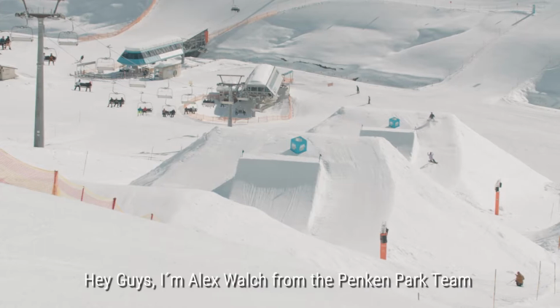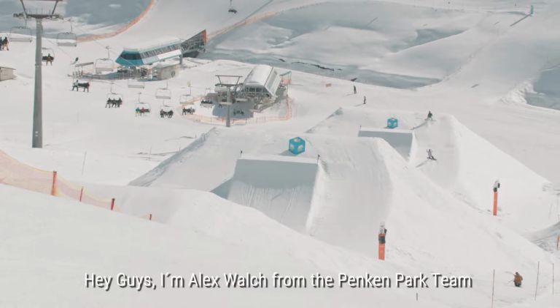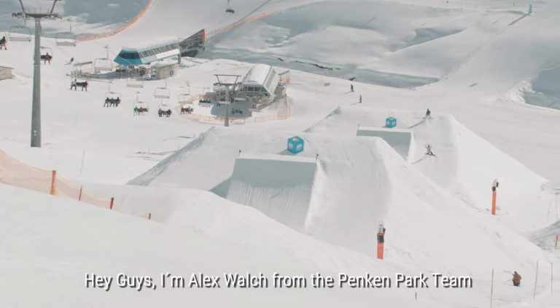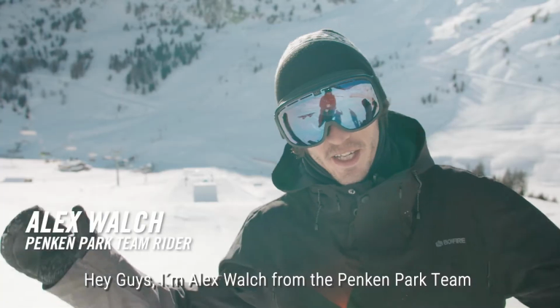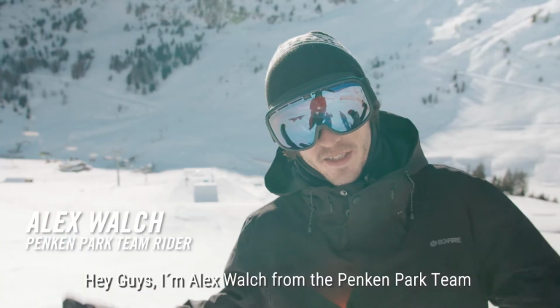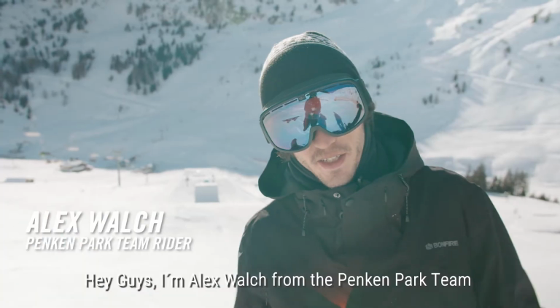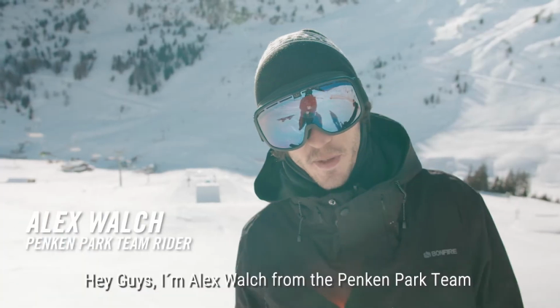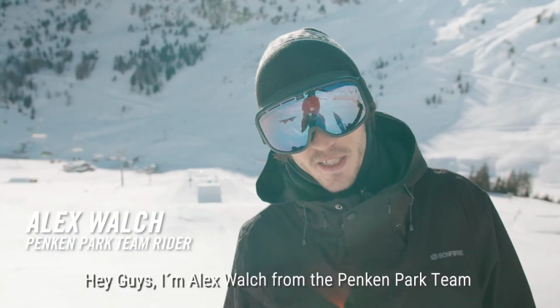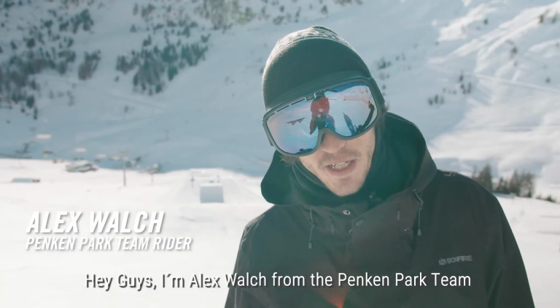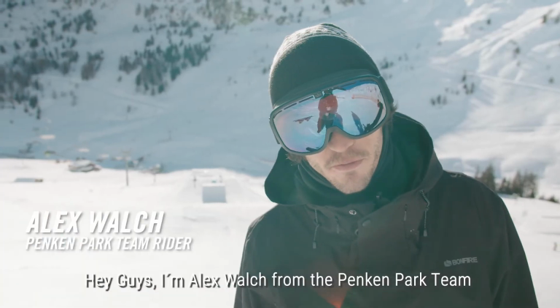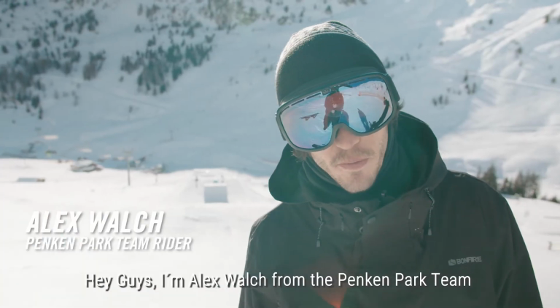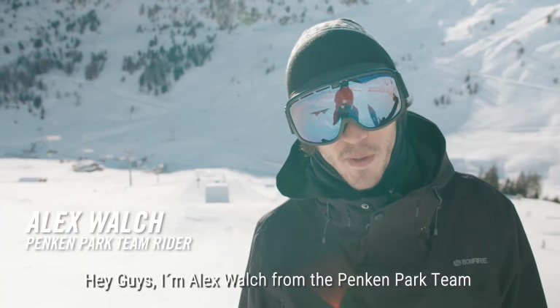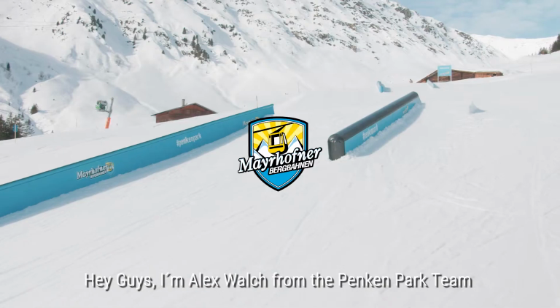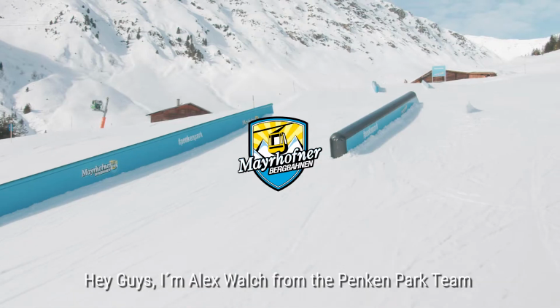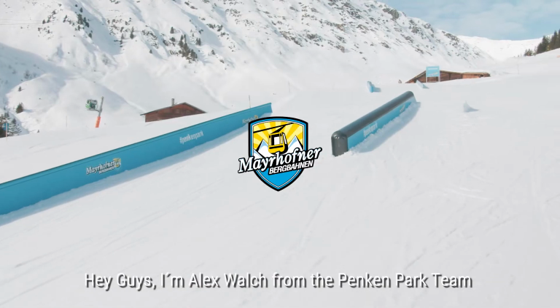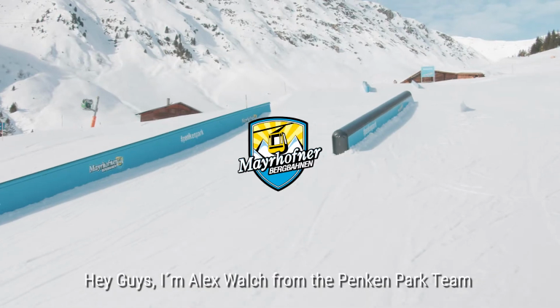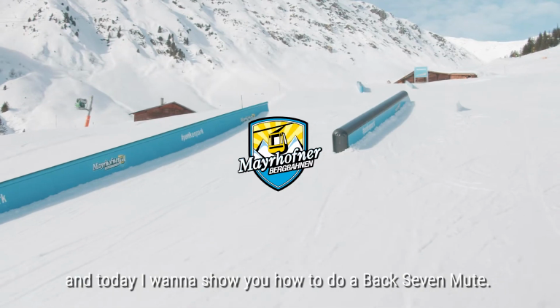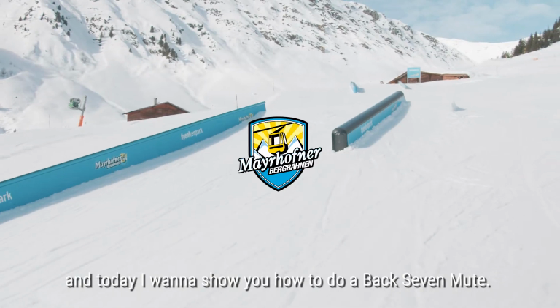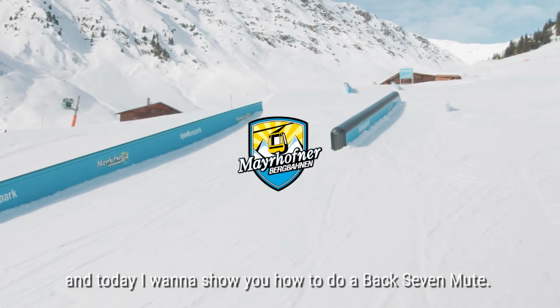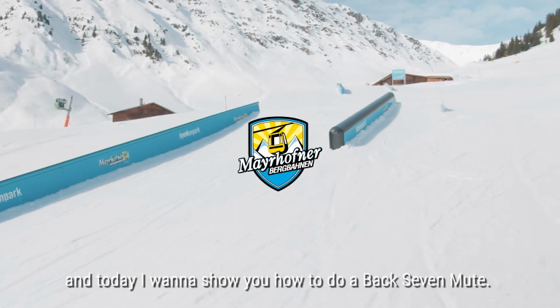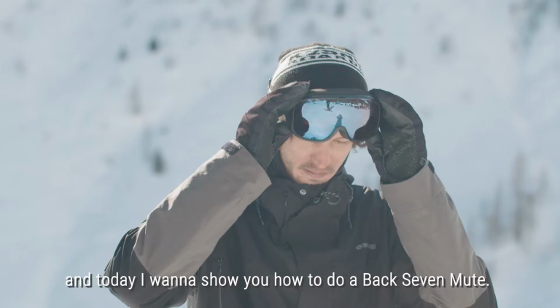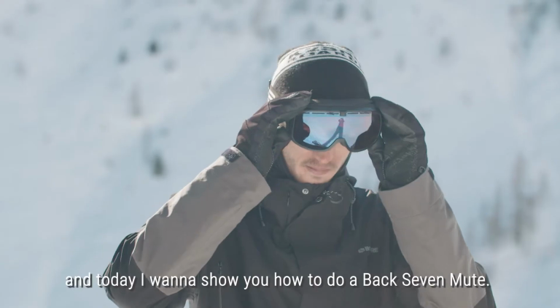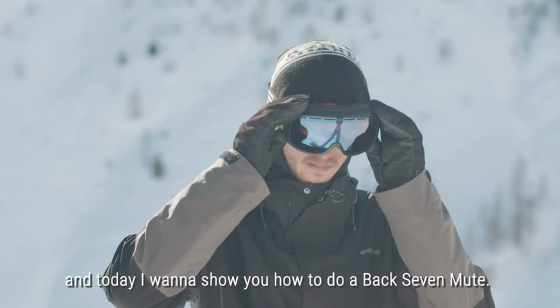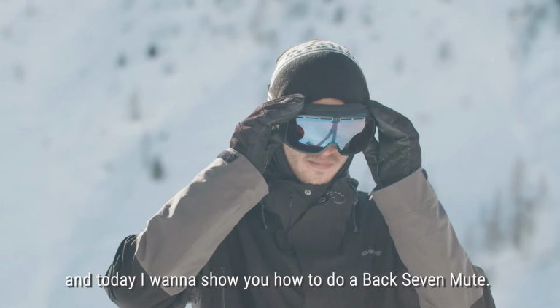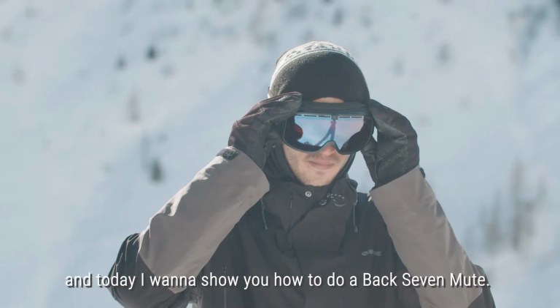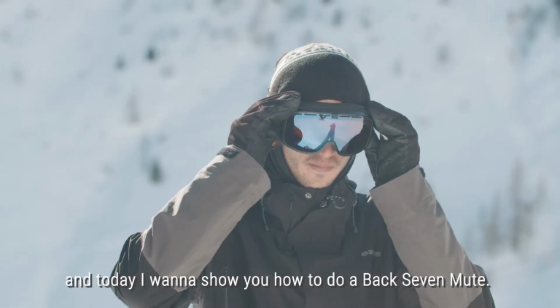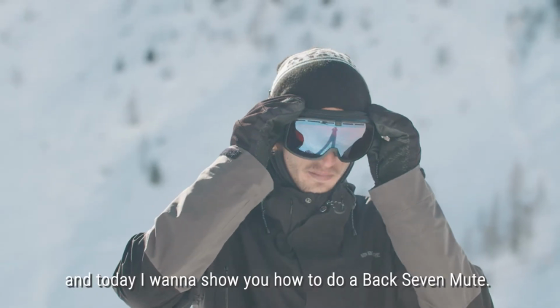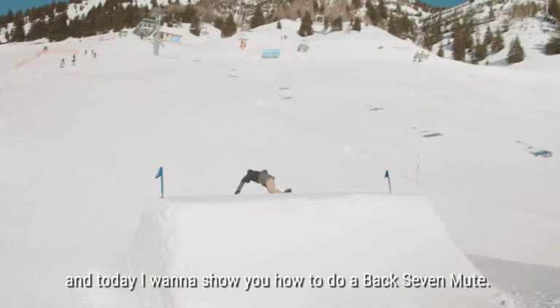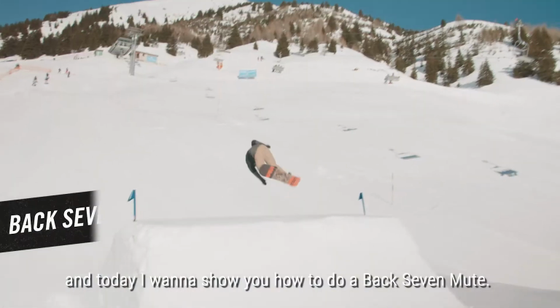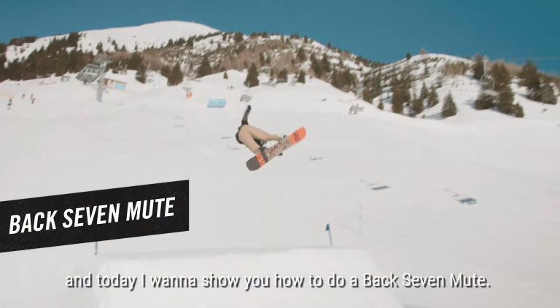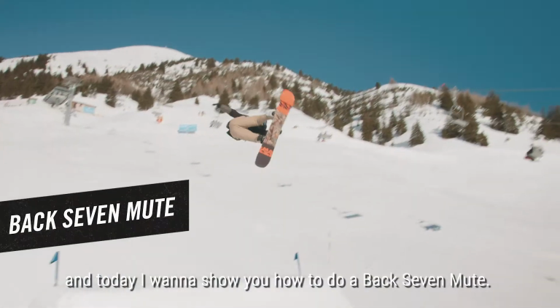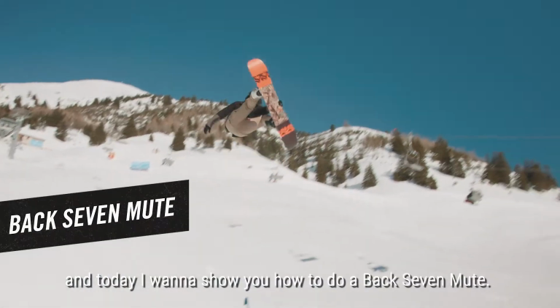Hey guys, I'm Alex Walch from the Penke Park team, and today I want to show you how to do a back seven mute.